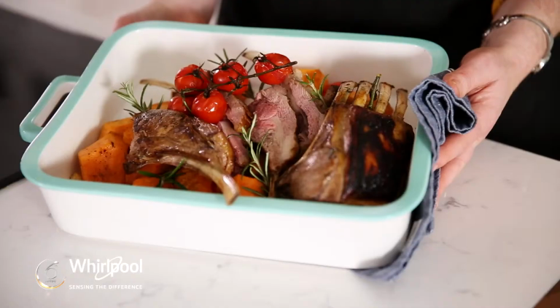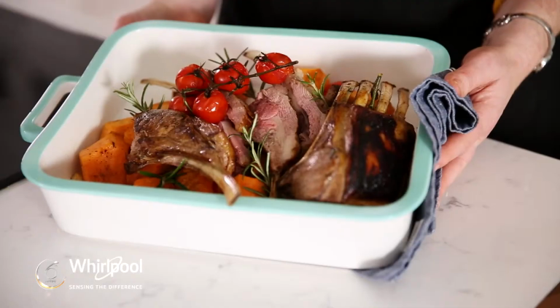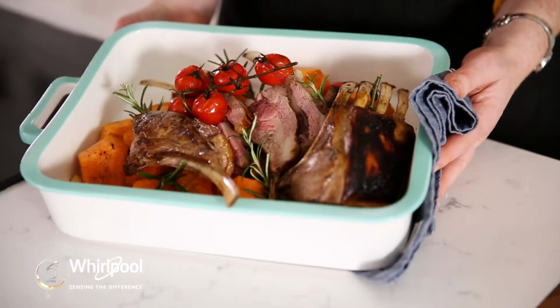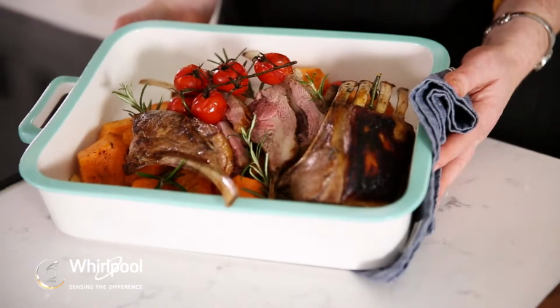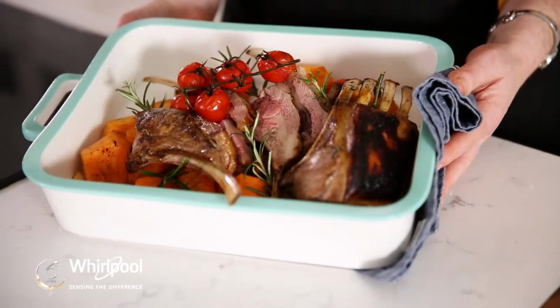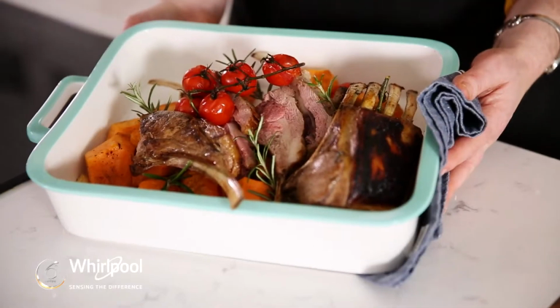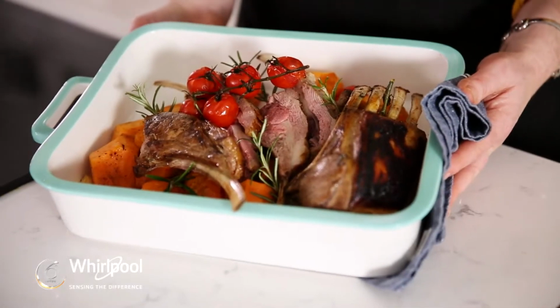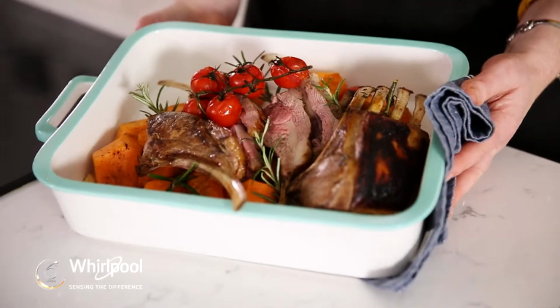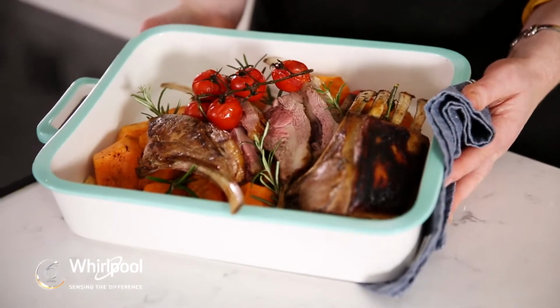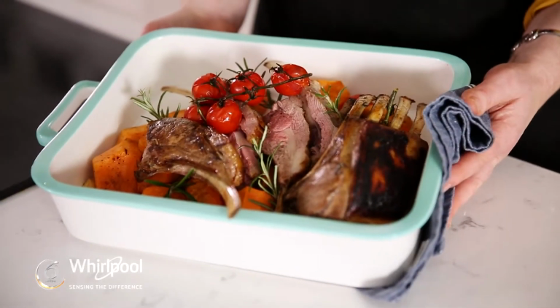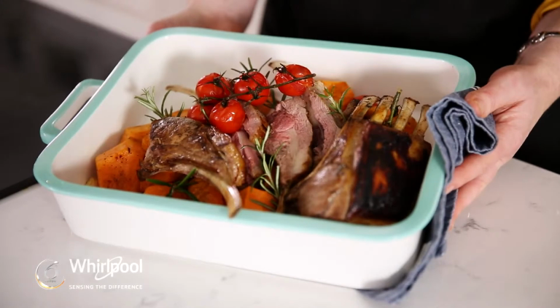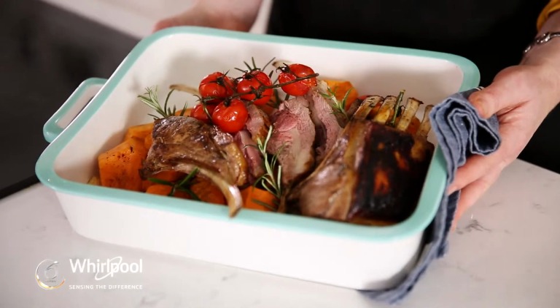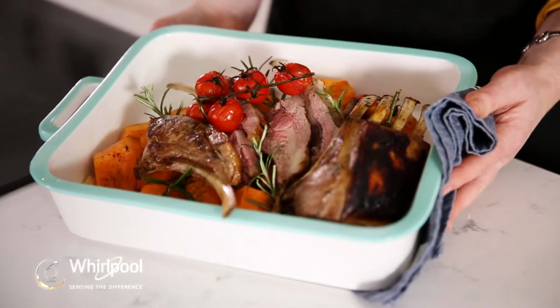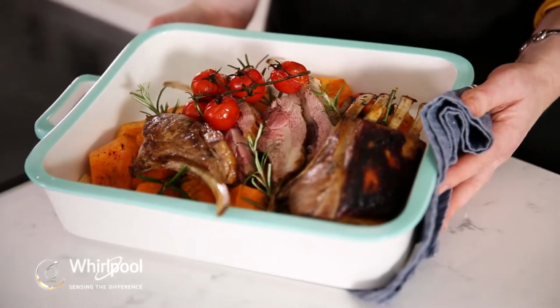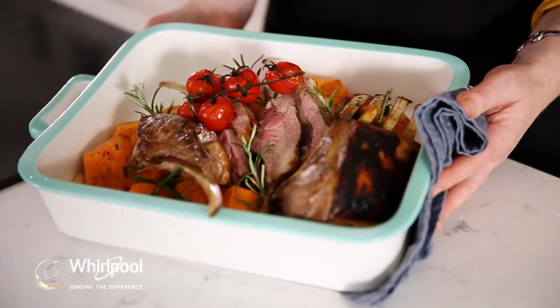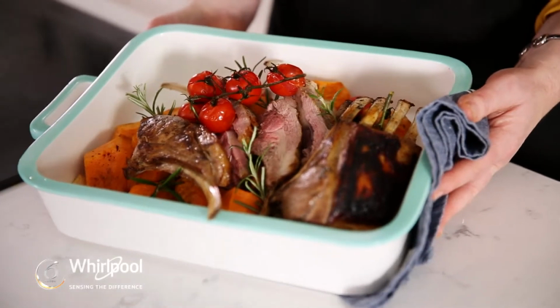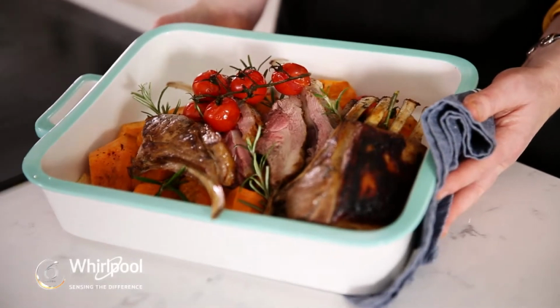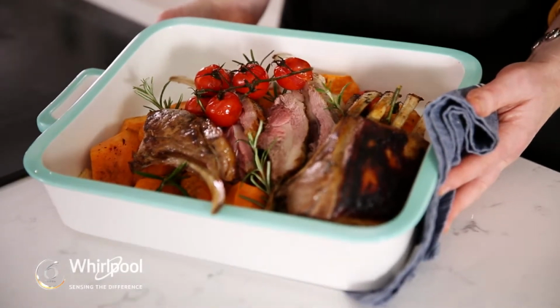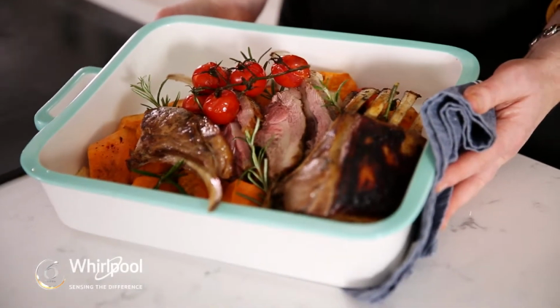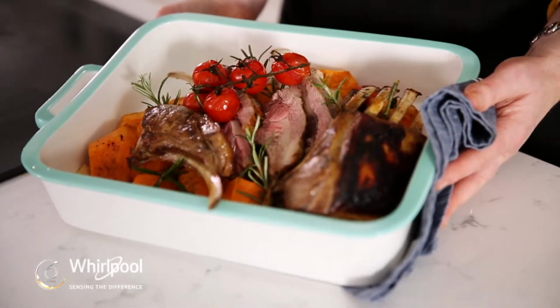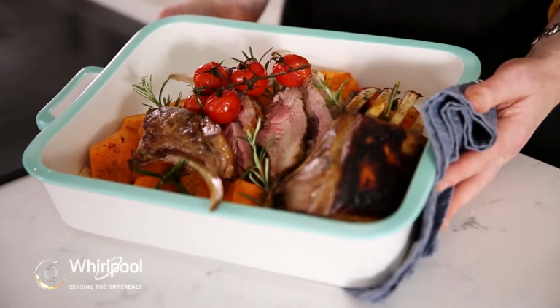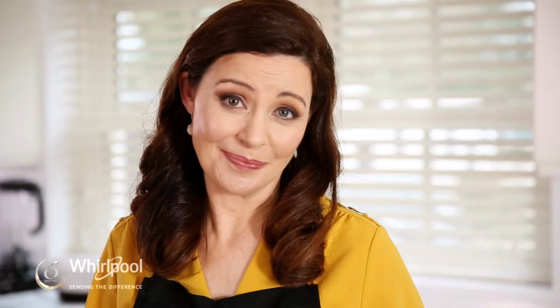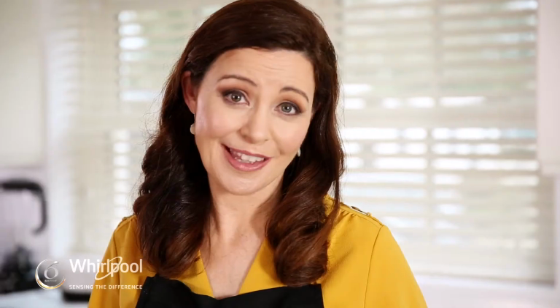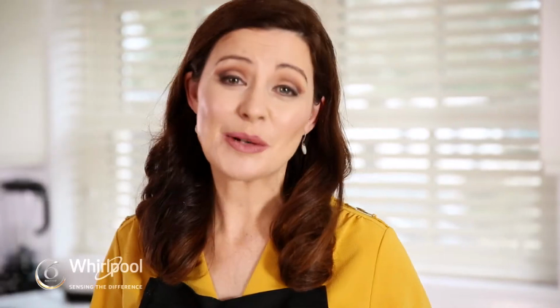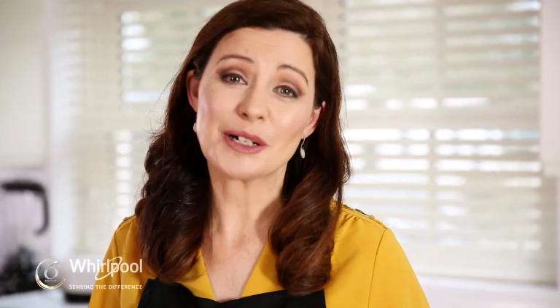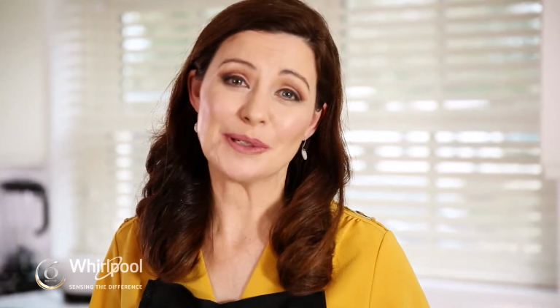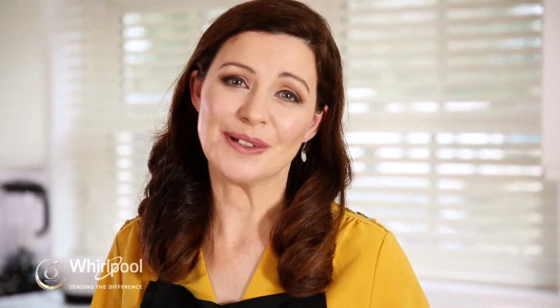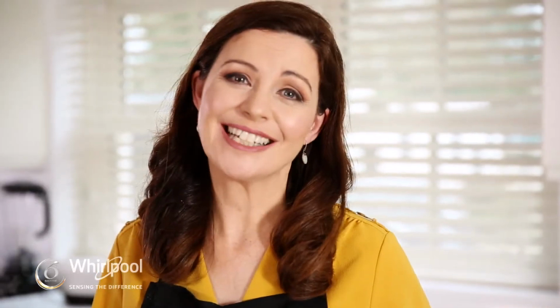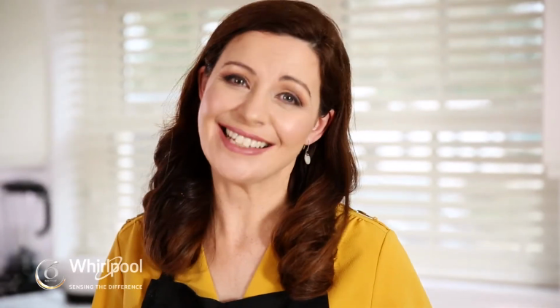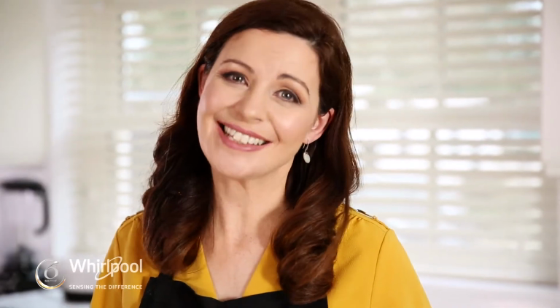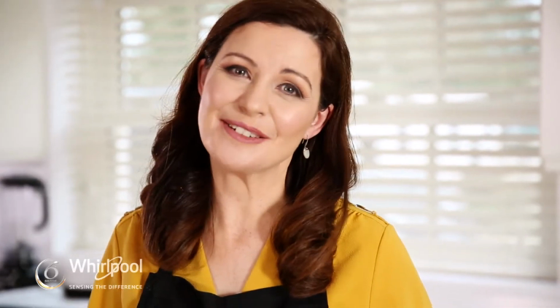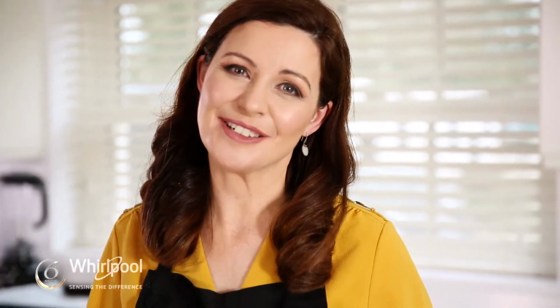So that's my rack of lamb with spicy shallots and sweet potato. Whirlpool — sensing the difference.